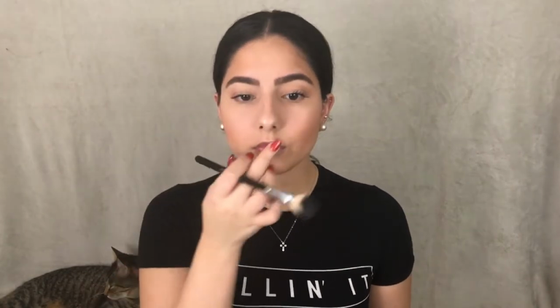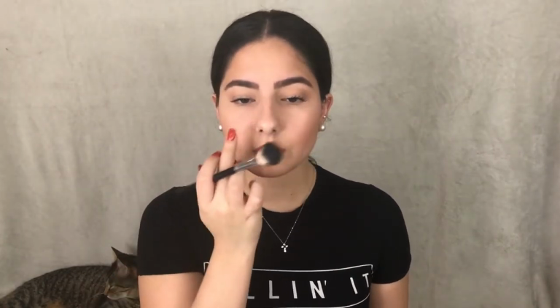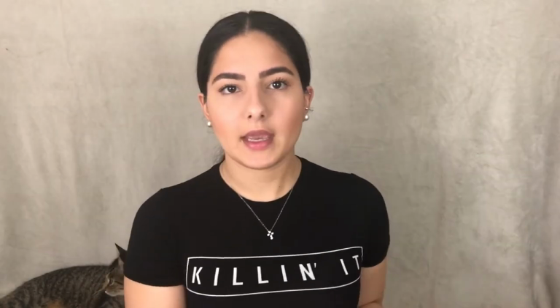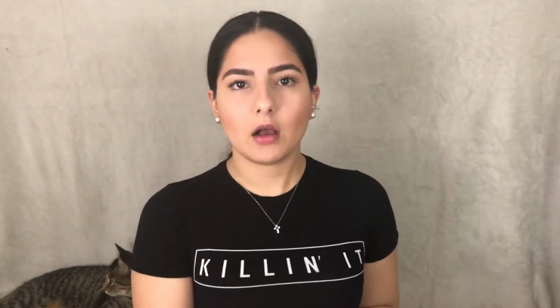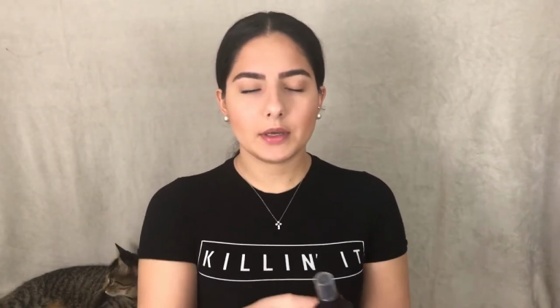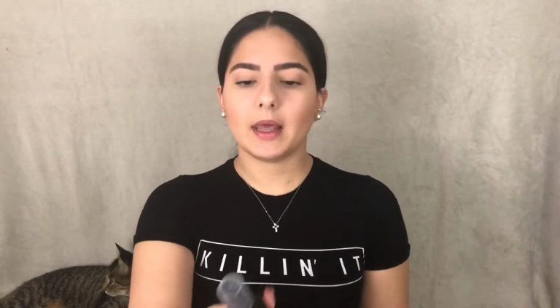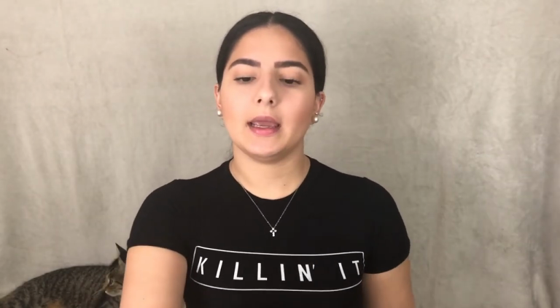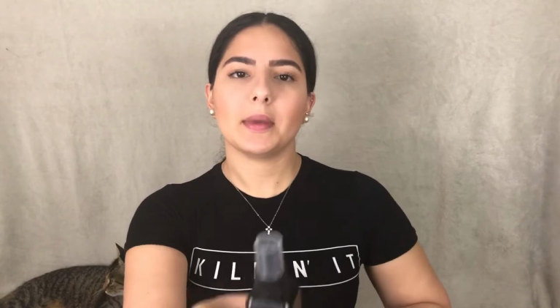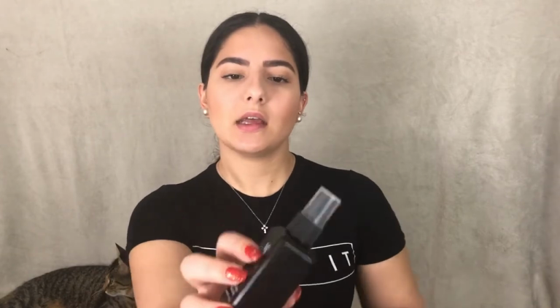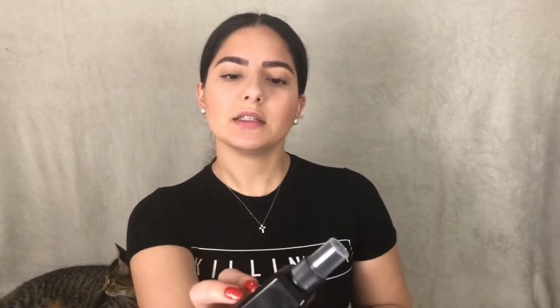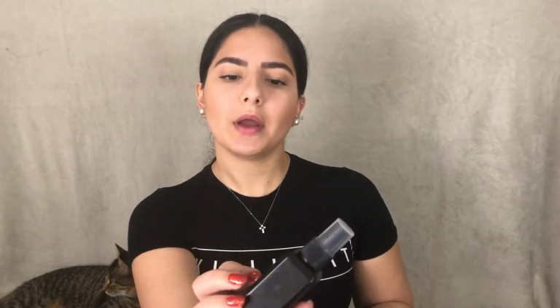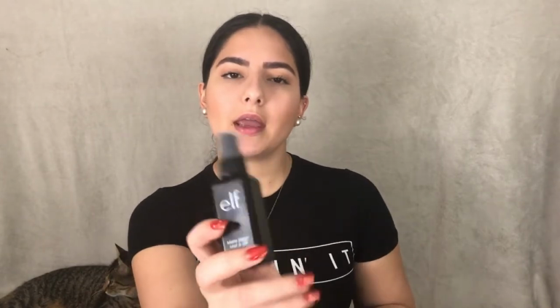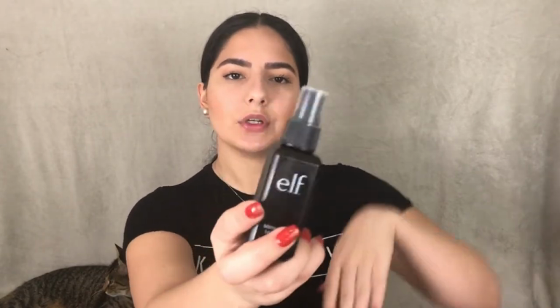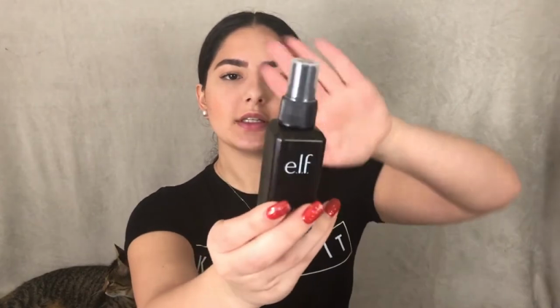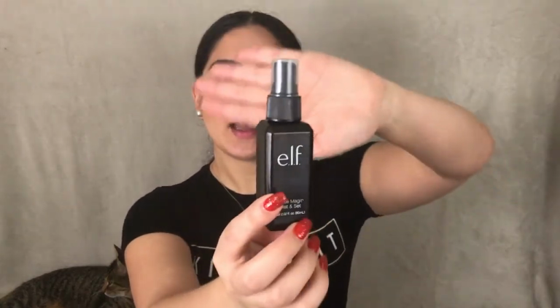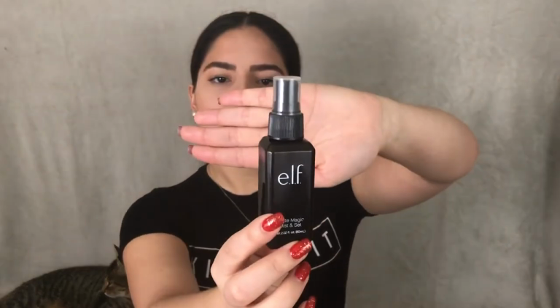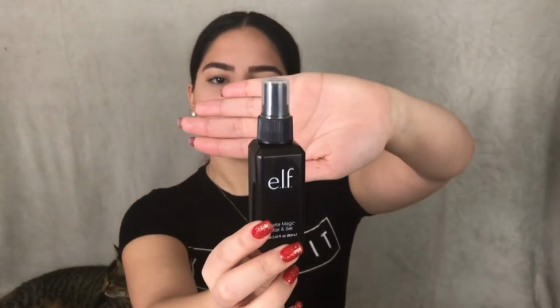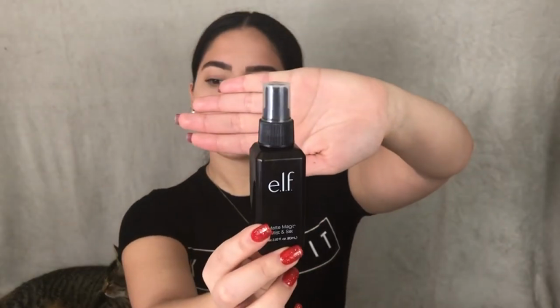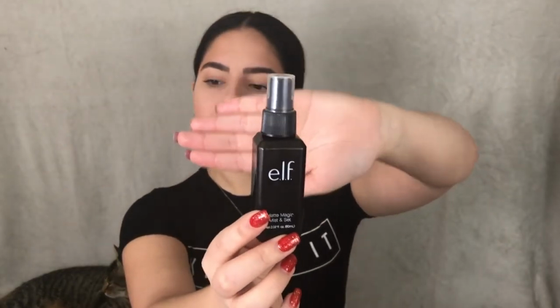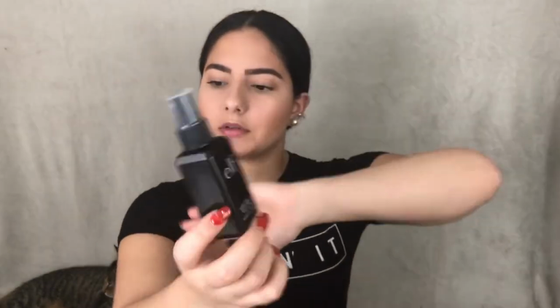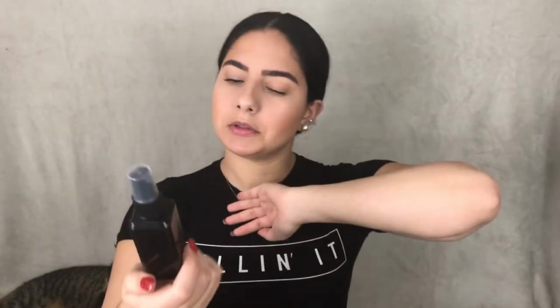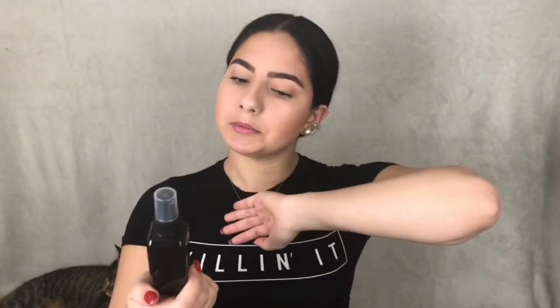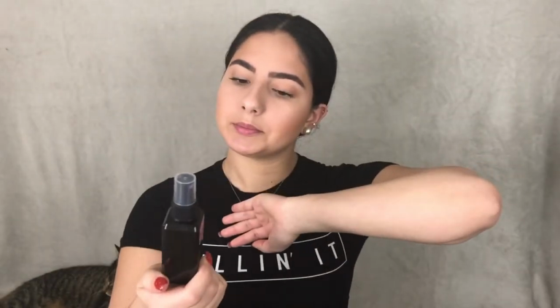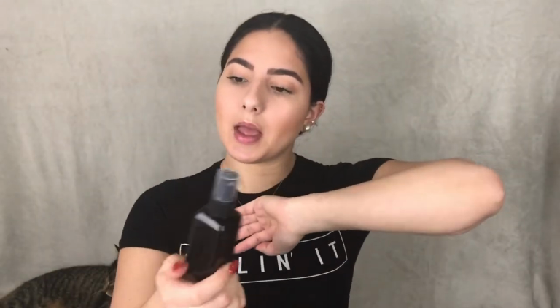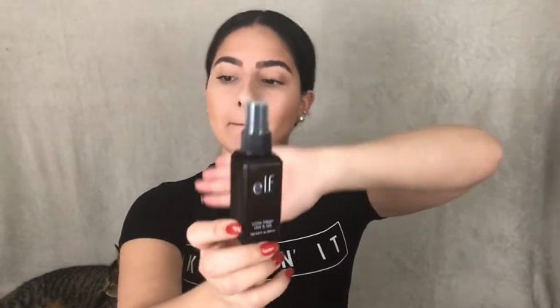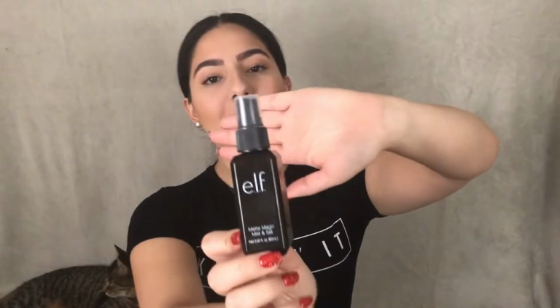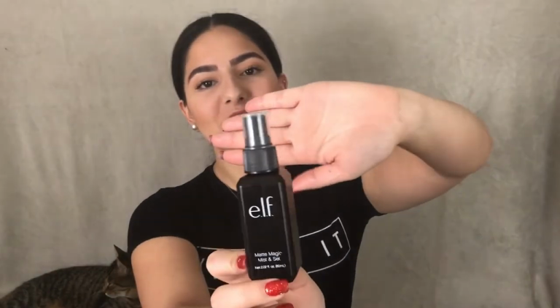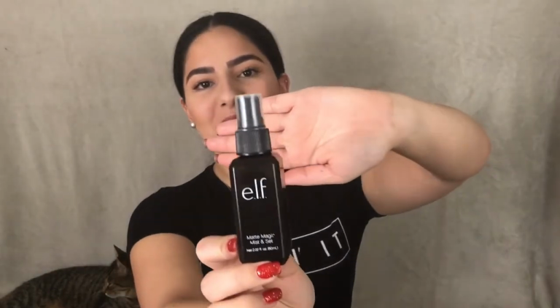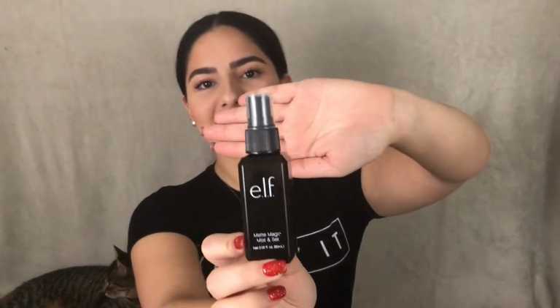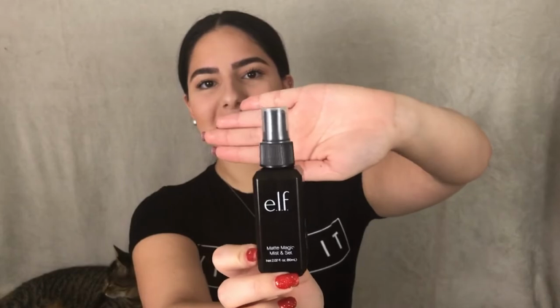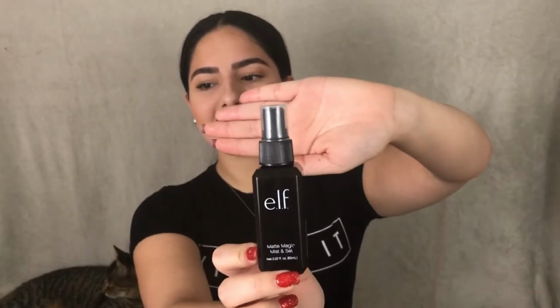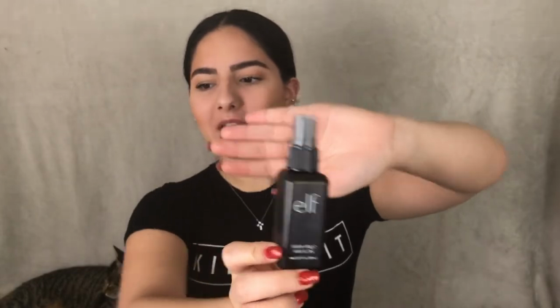Then I'll be applying my setting spray, which is the e.l.f. Matte Magic Mist and Setting Spray.